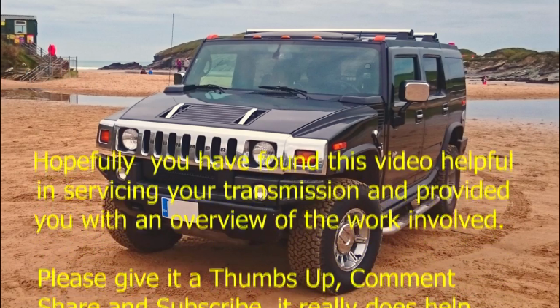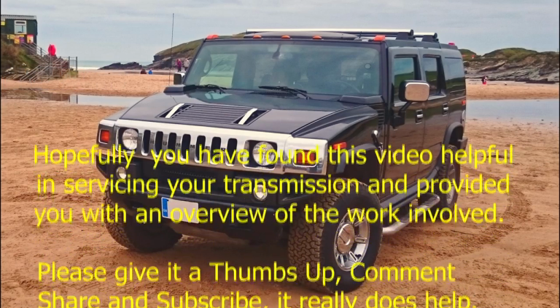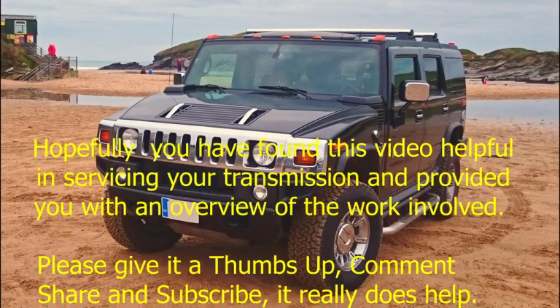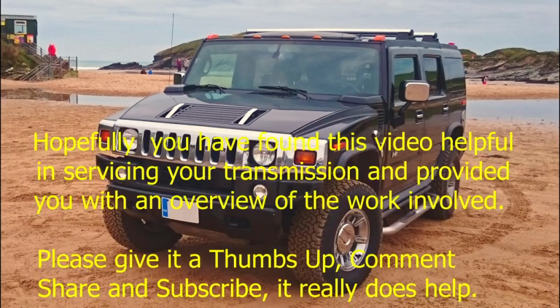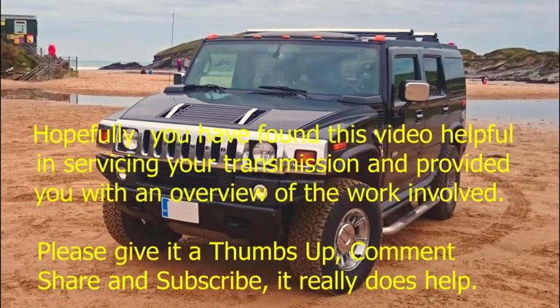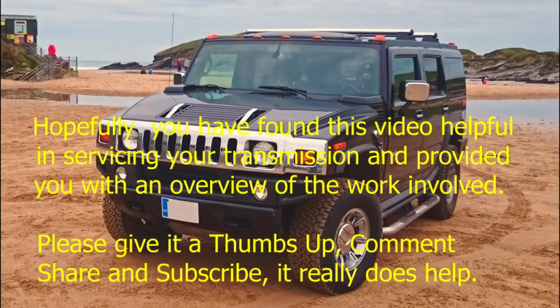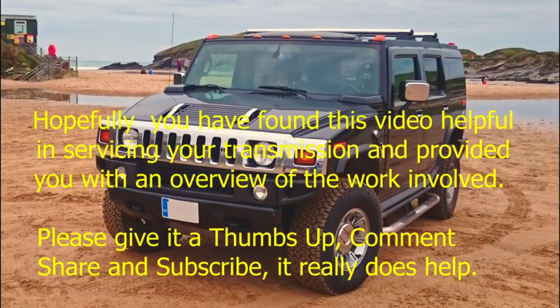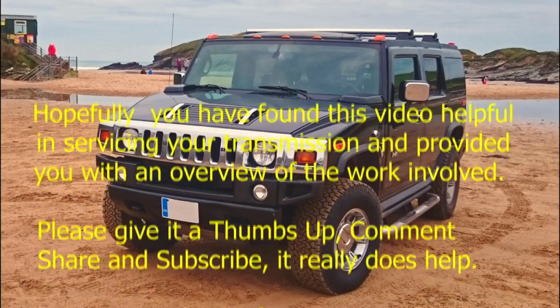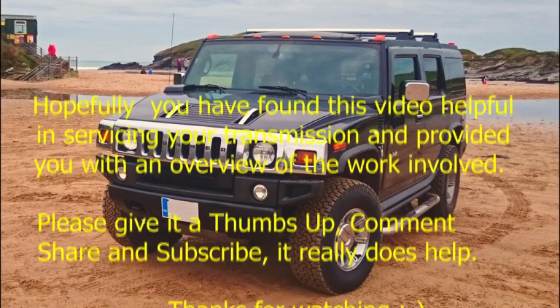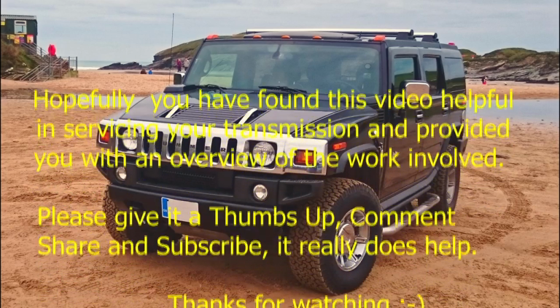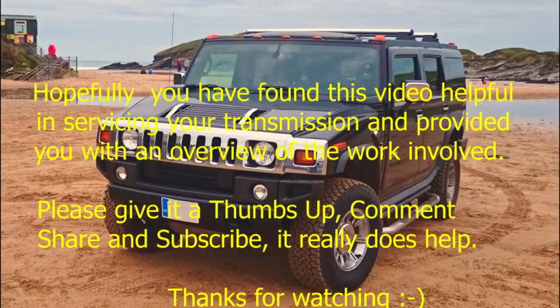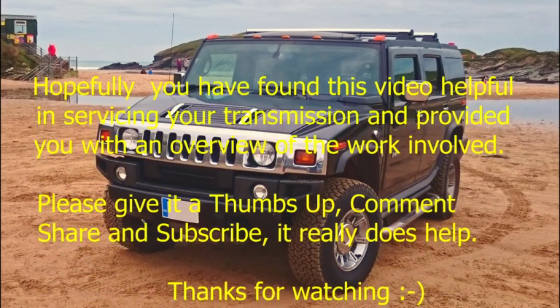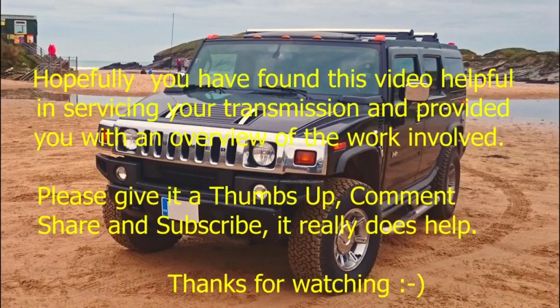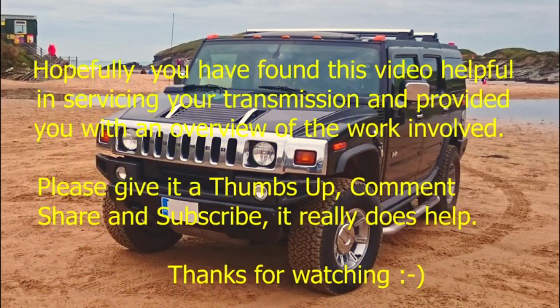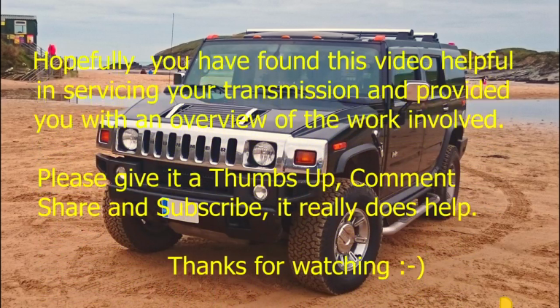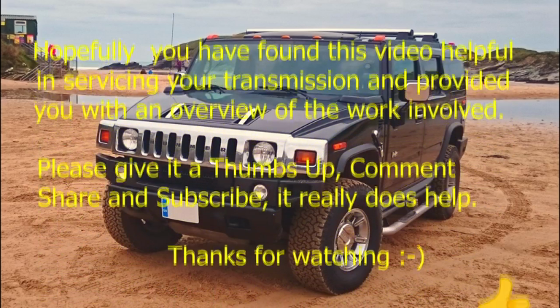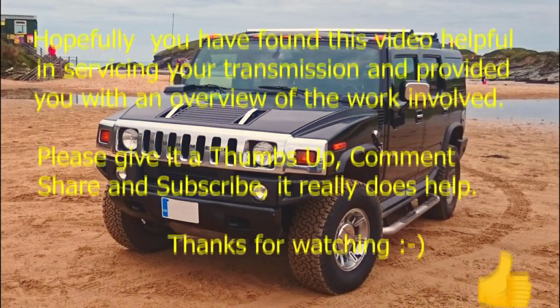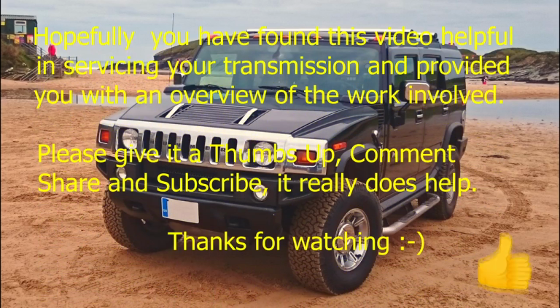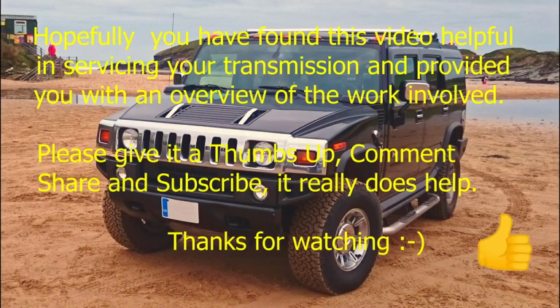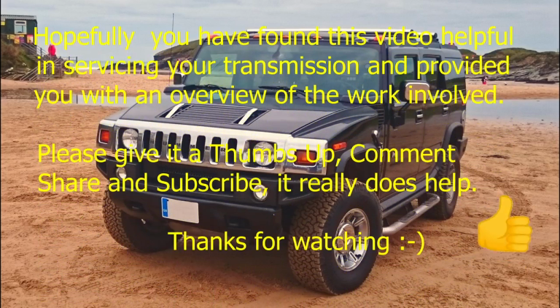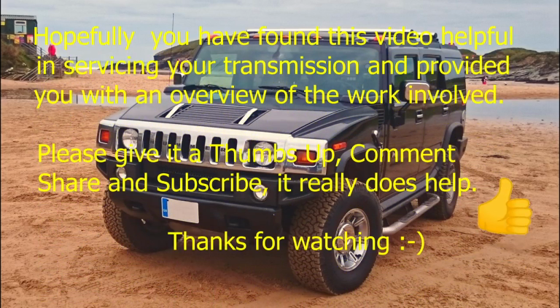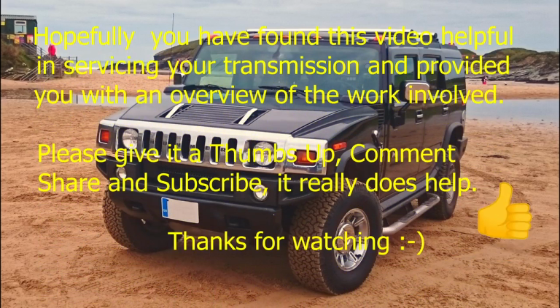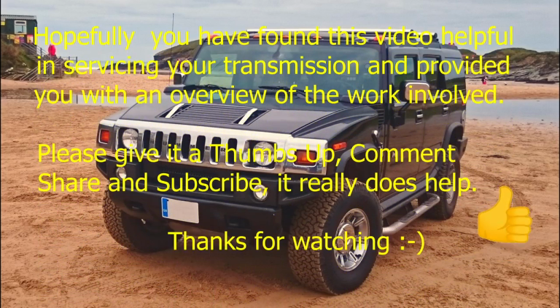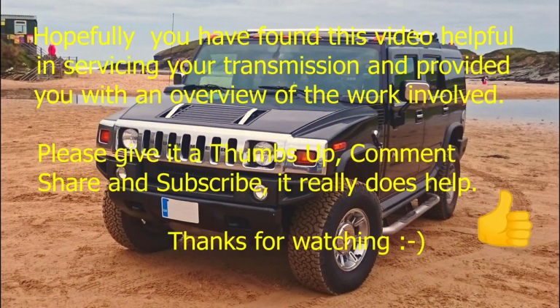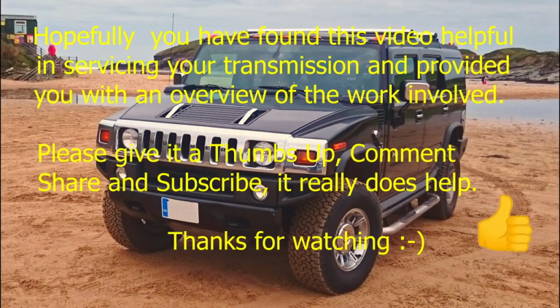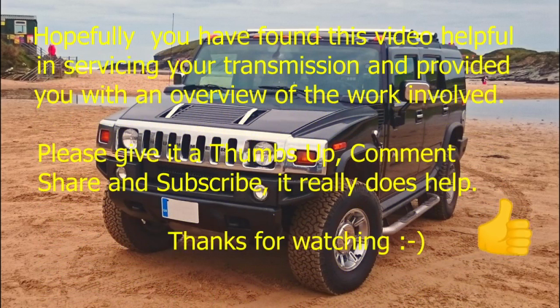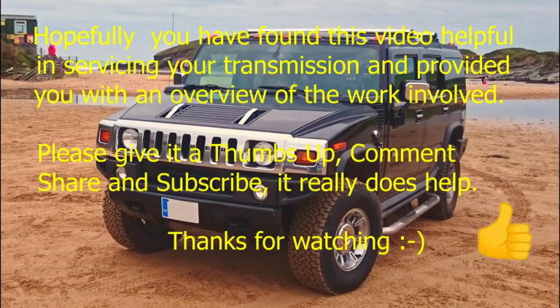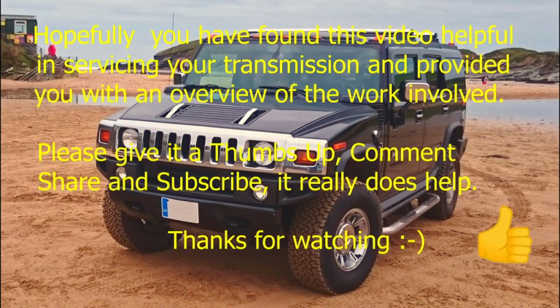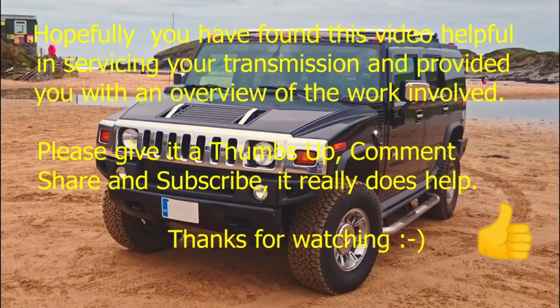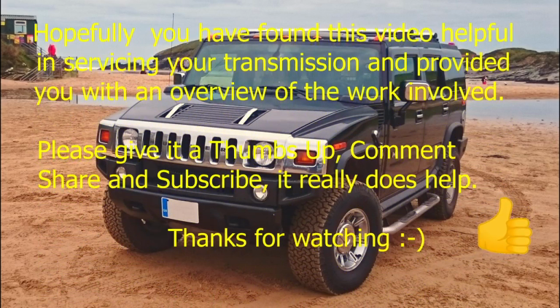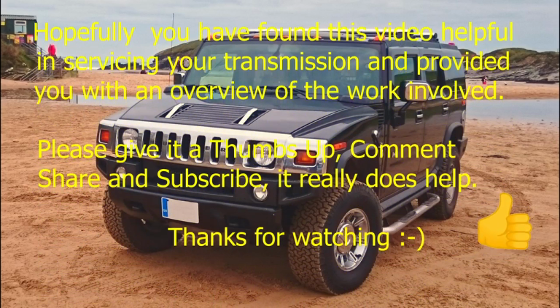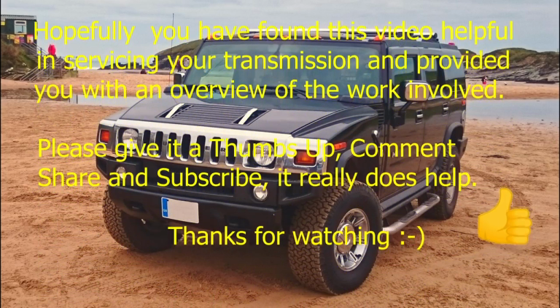Thank you for watching this video. Please give the thumbs up, share, and subscribe. And don't forget the alert.